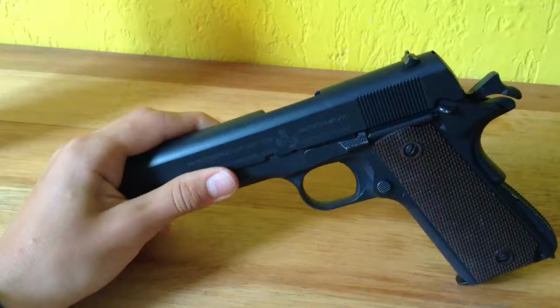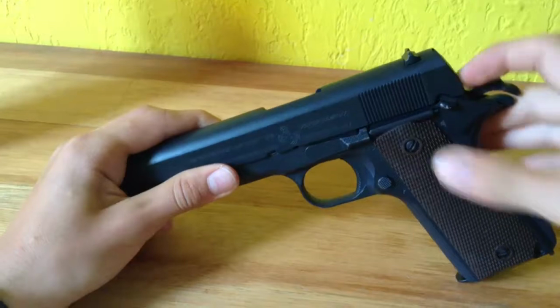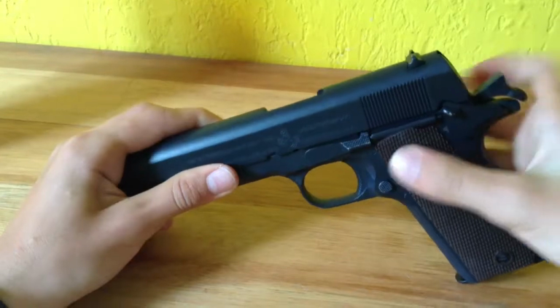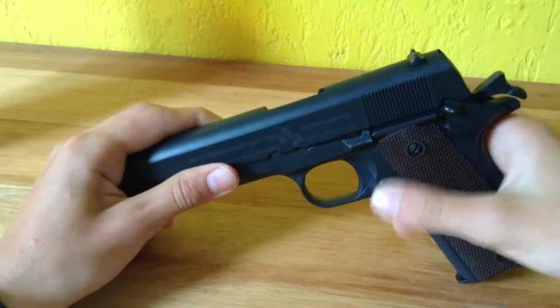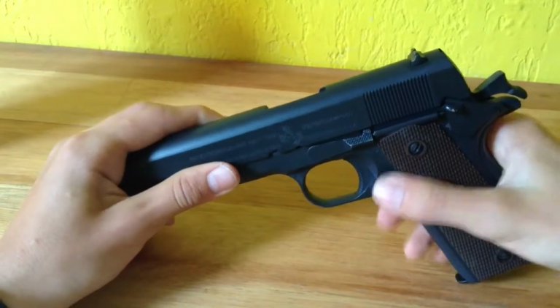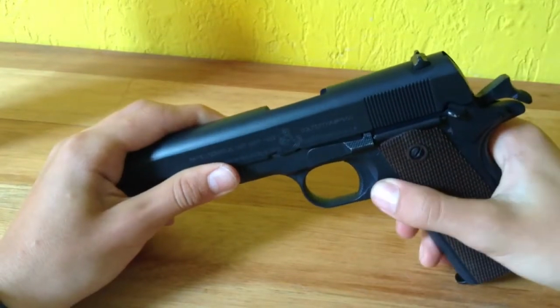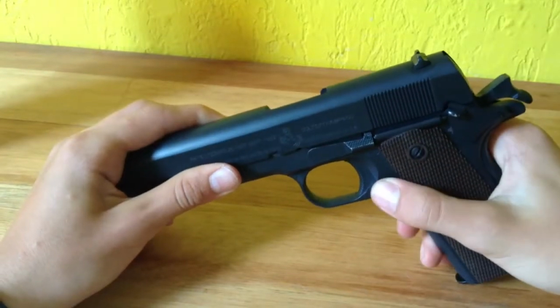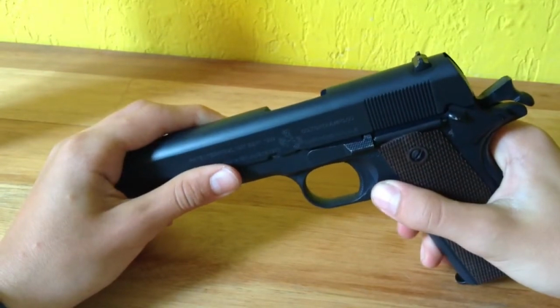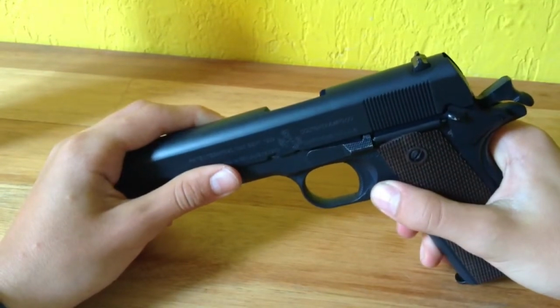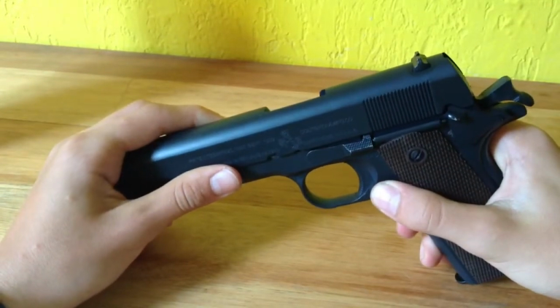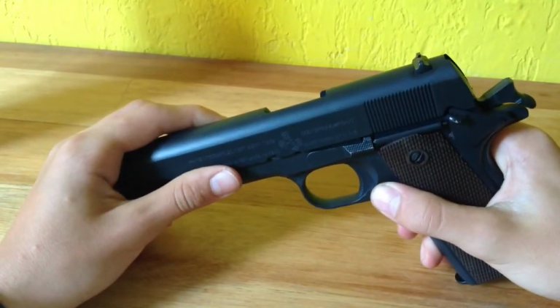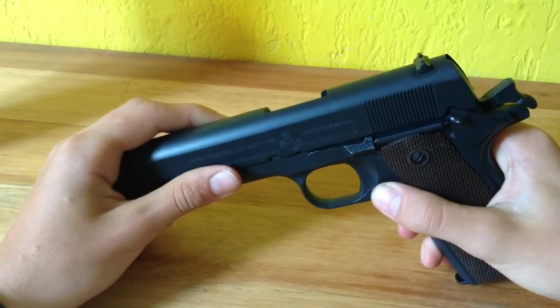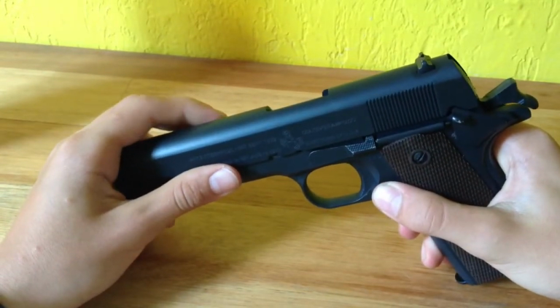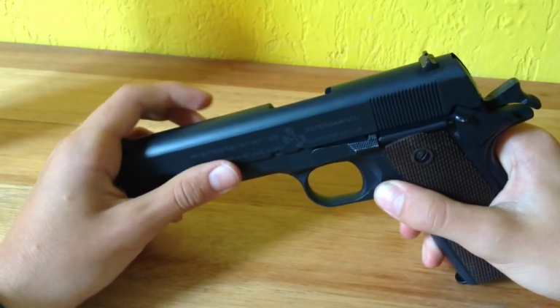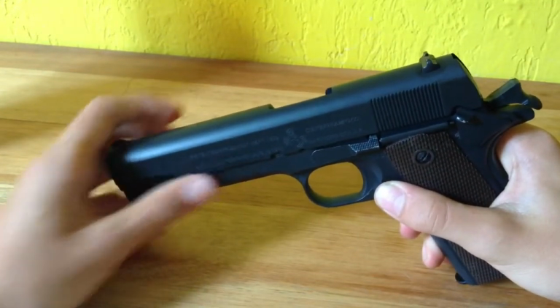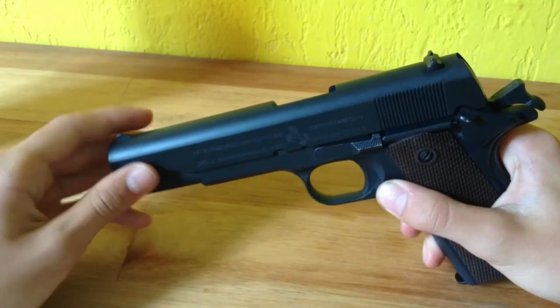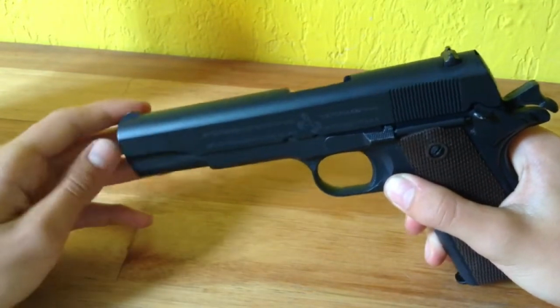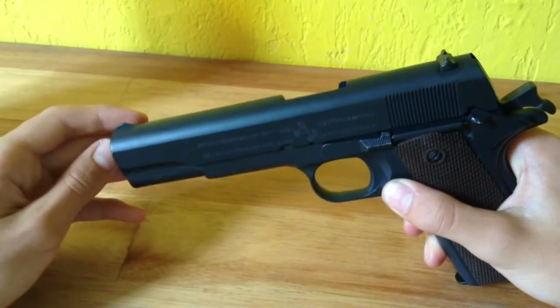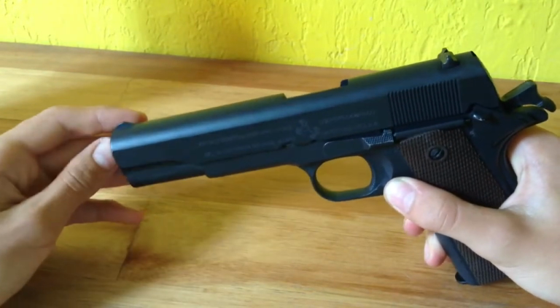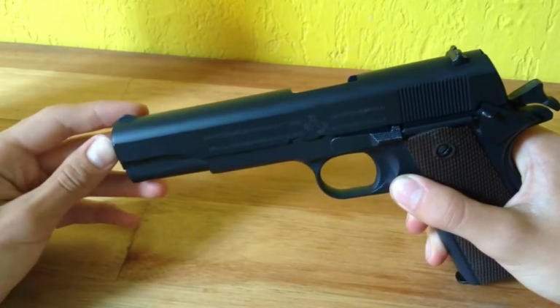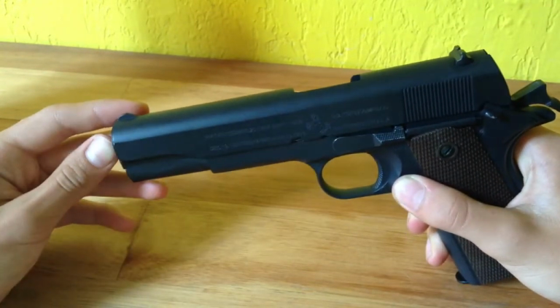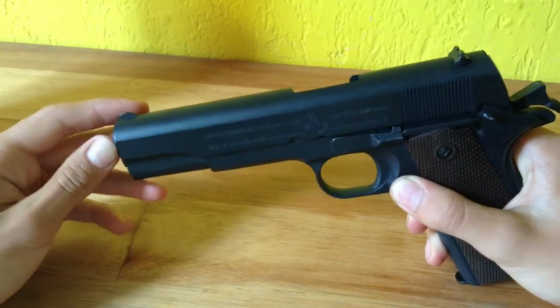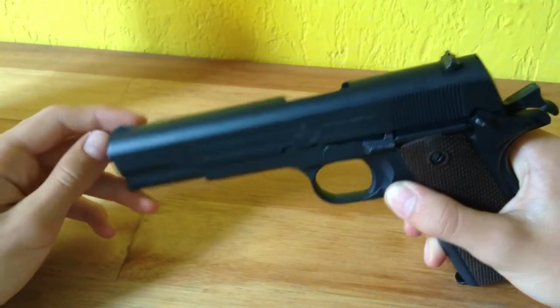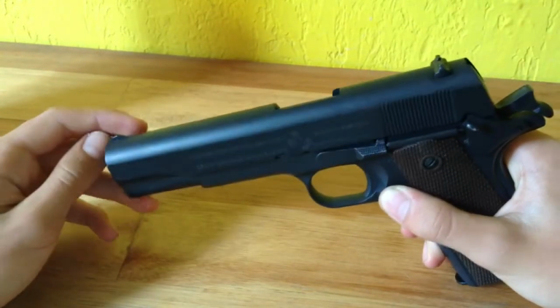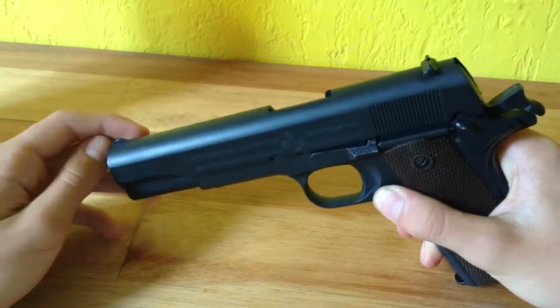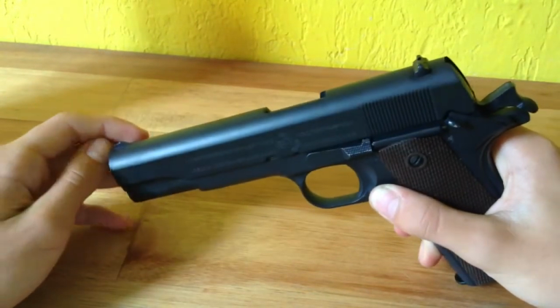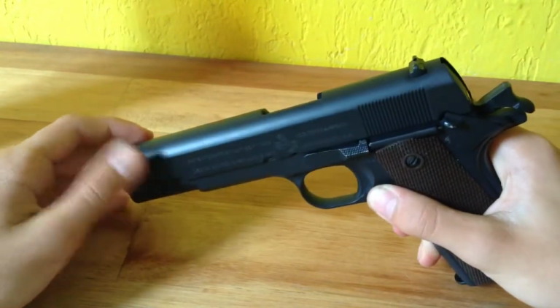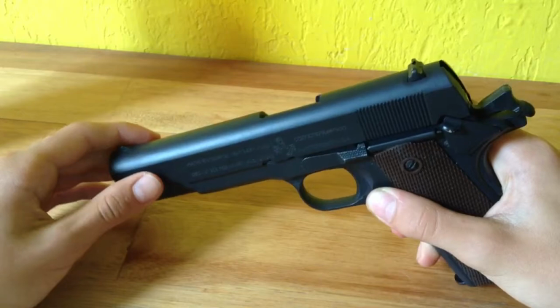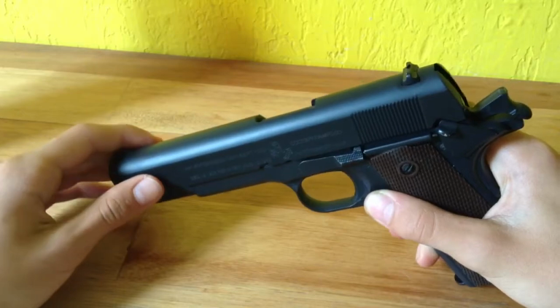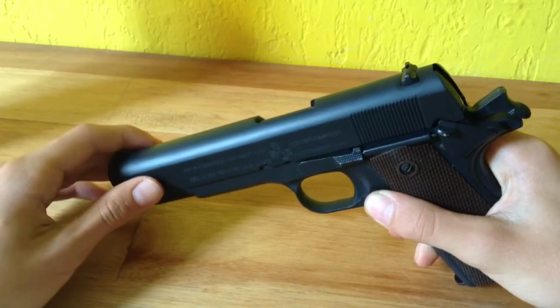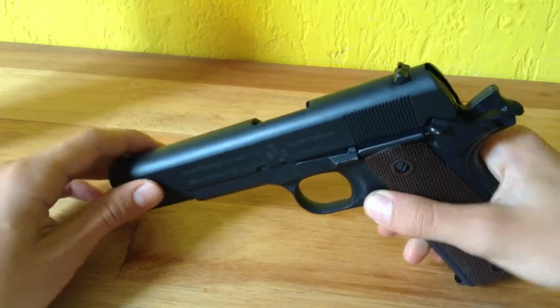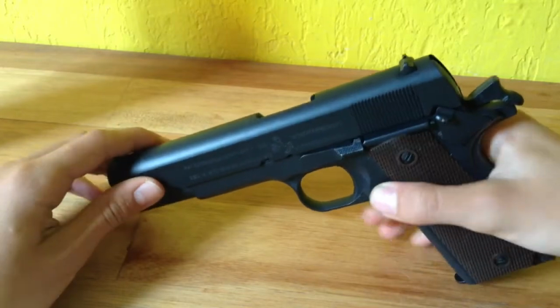Hey guys, this is Asaflo. This video is going to be how to disassemble the hop-up on the Y911 pistol.